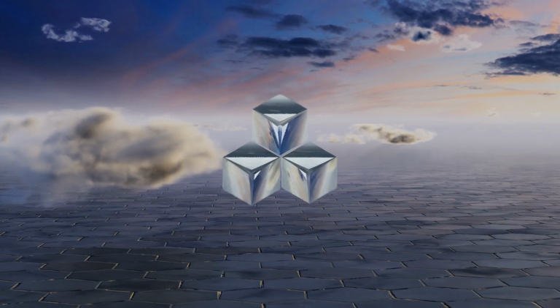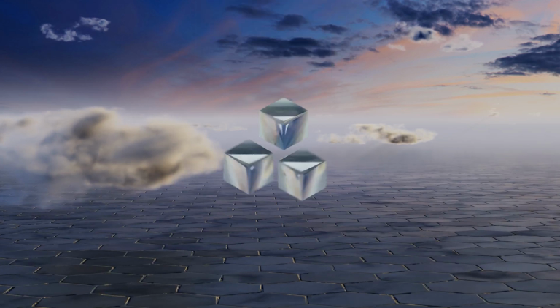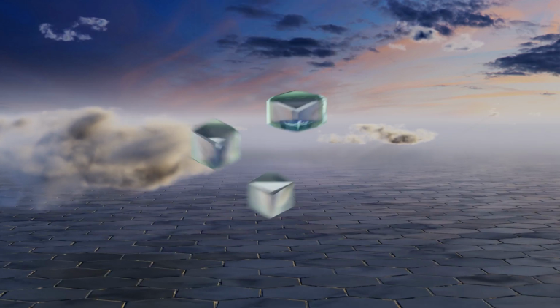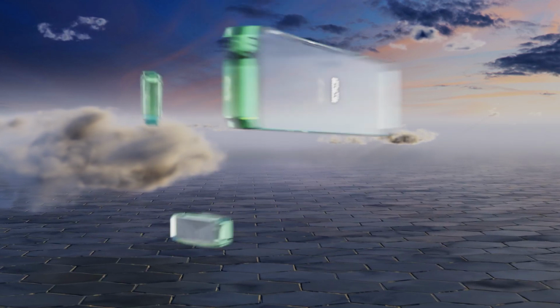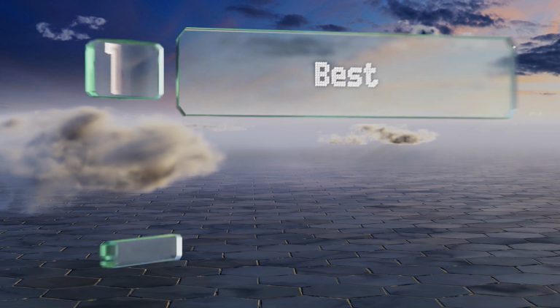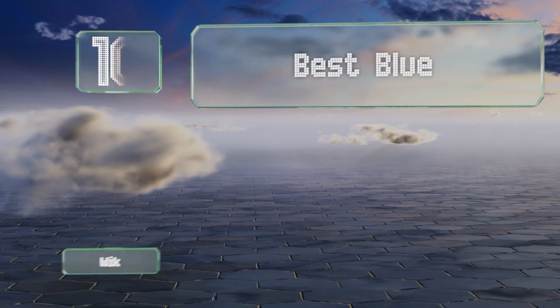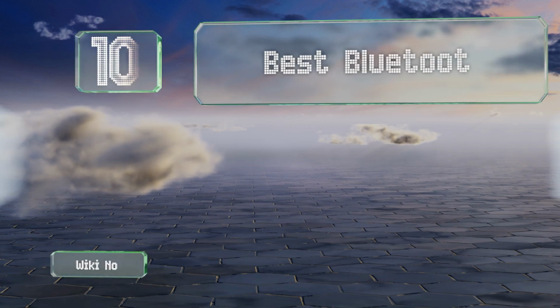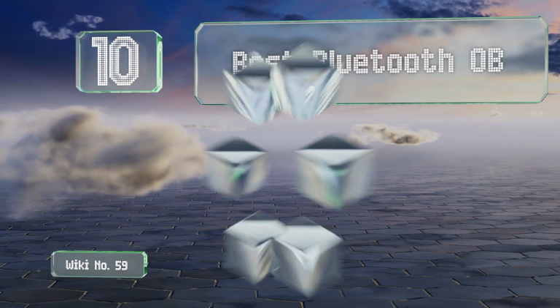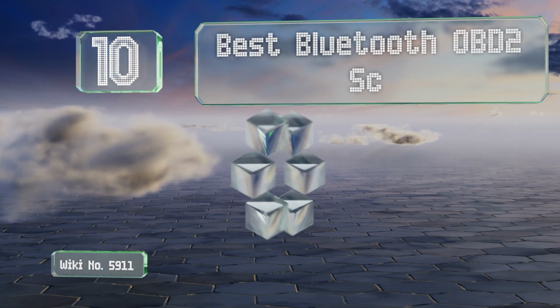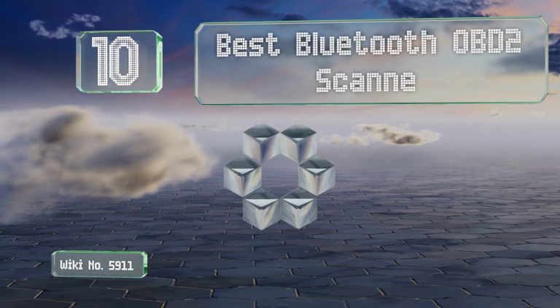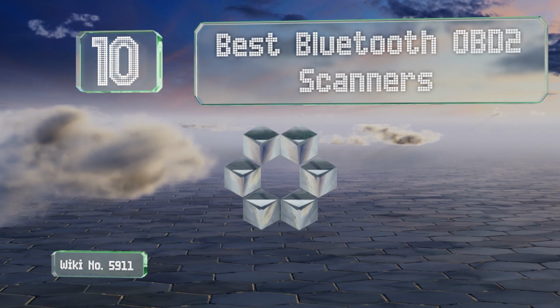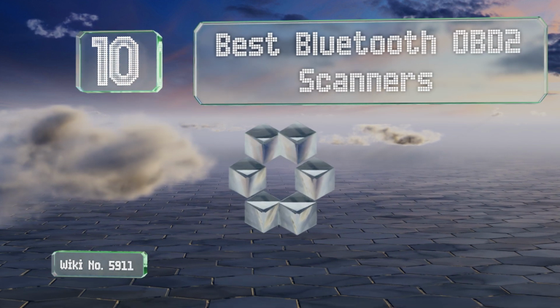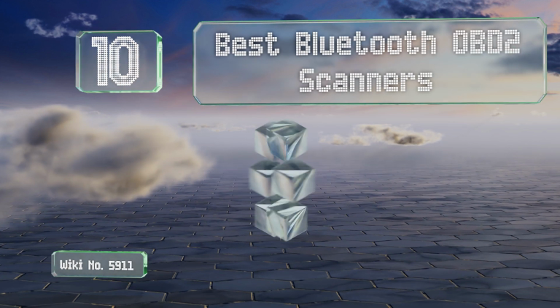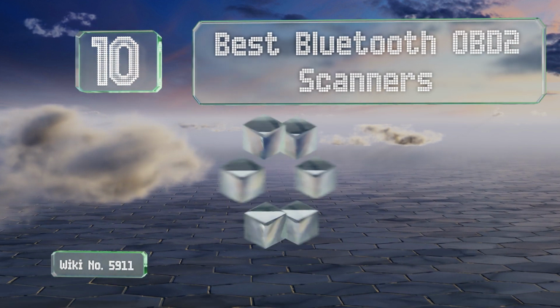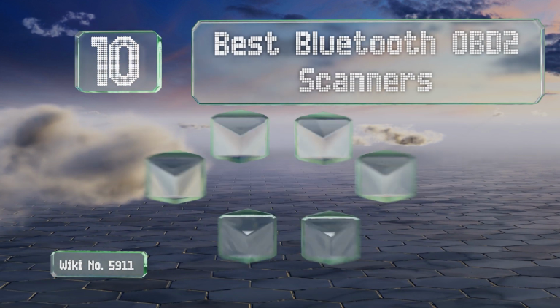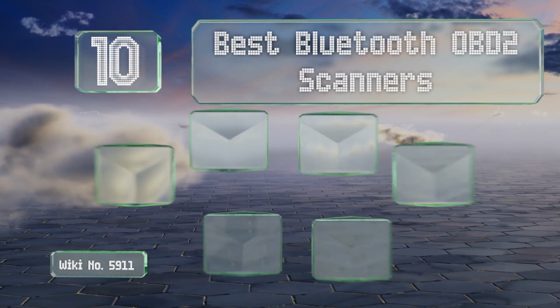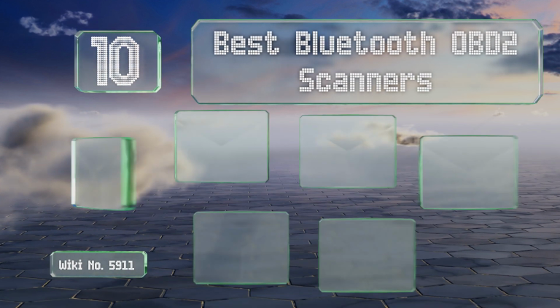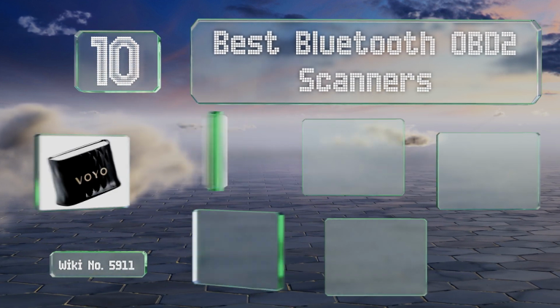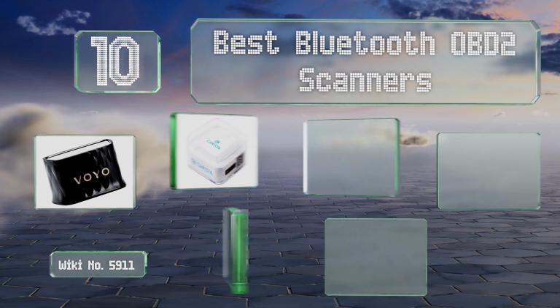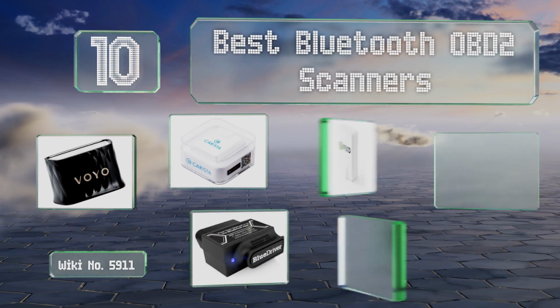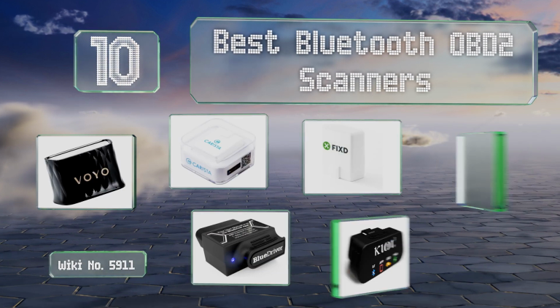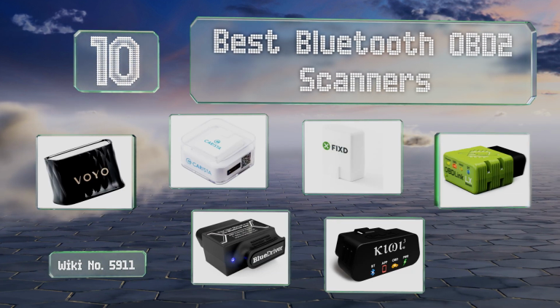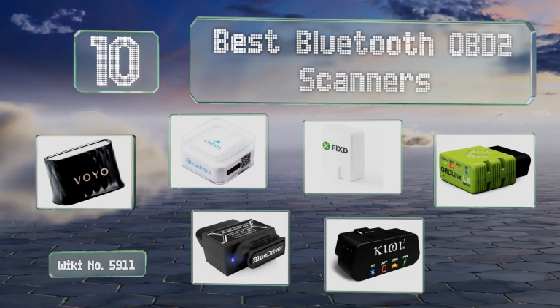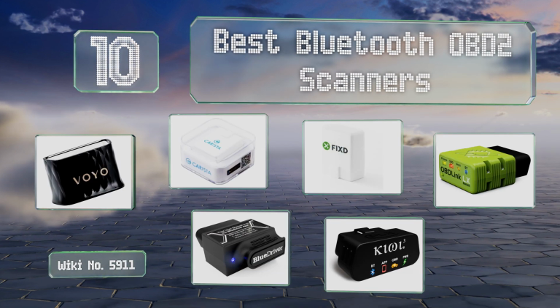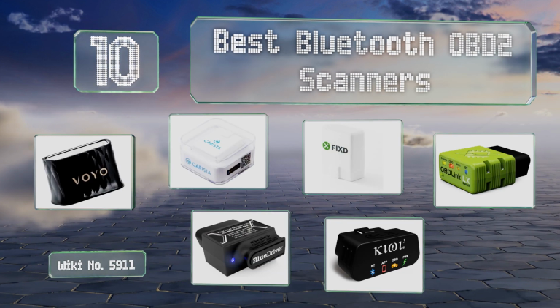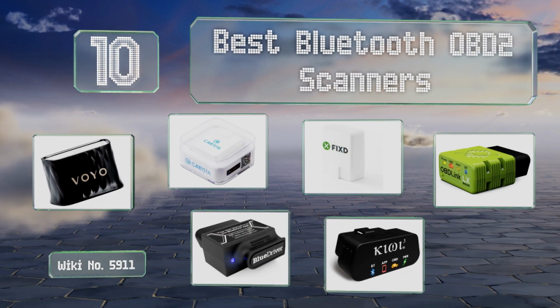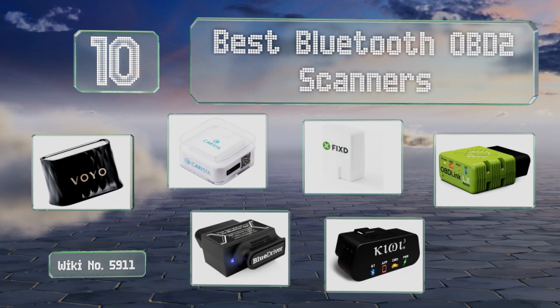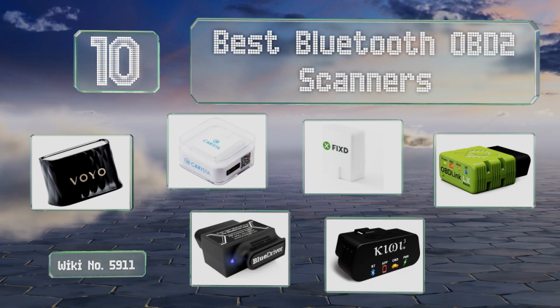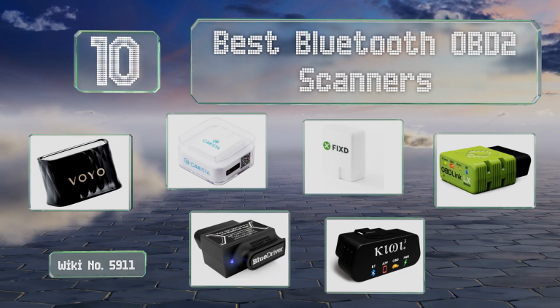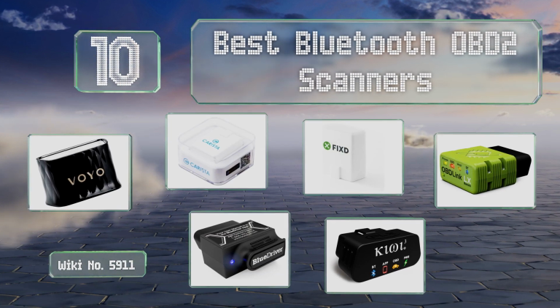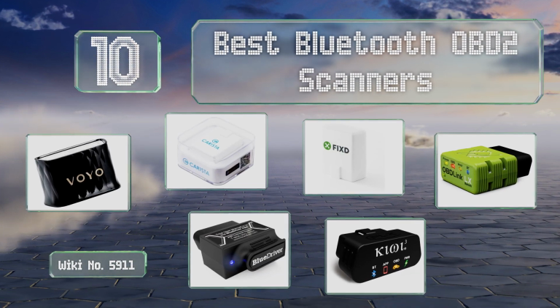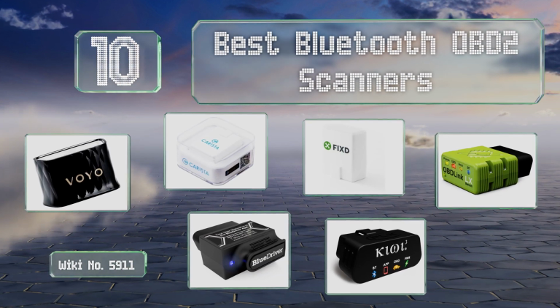EasyVid presents the 10 best Bluetooth OBD2 scanners. Let's get started with the list.